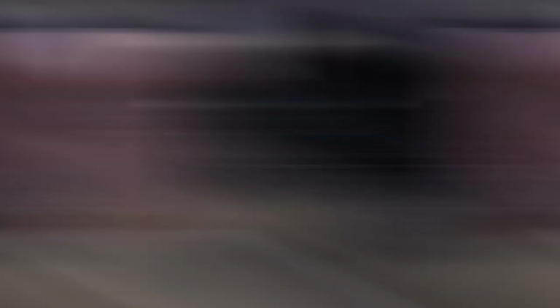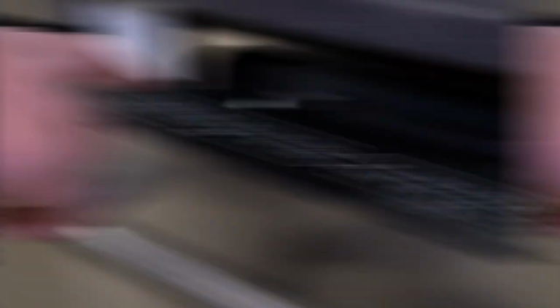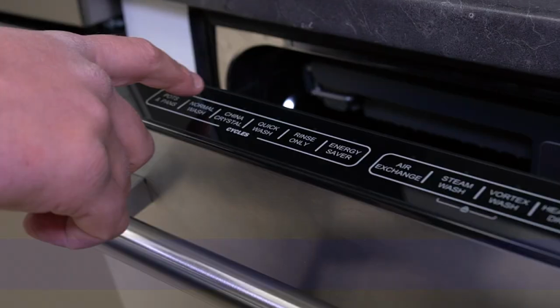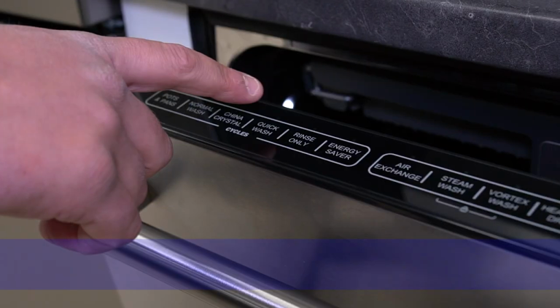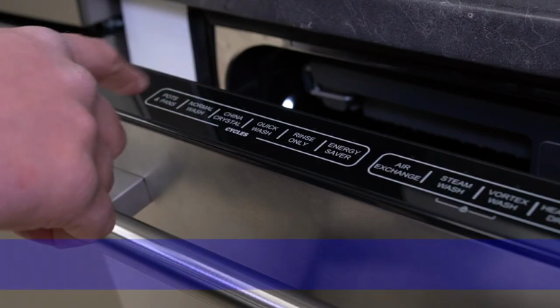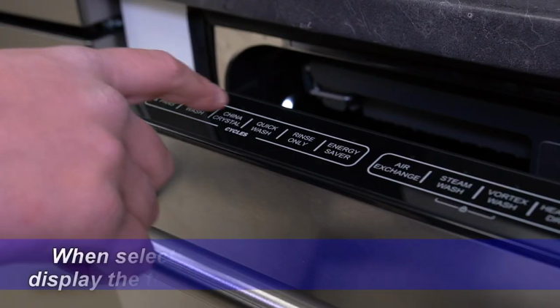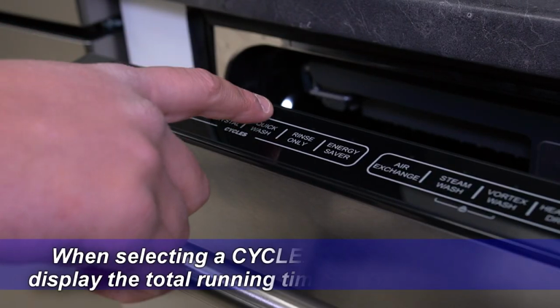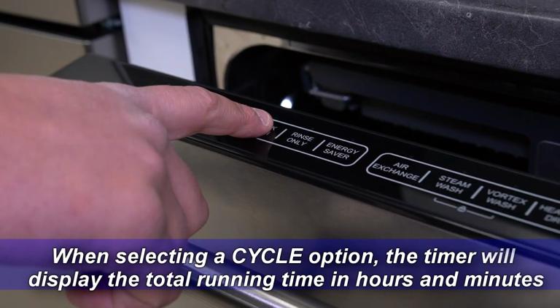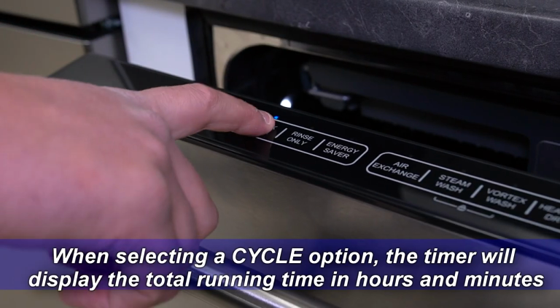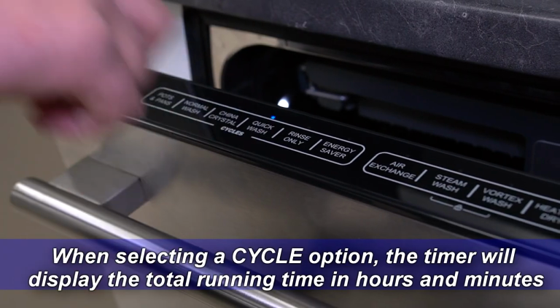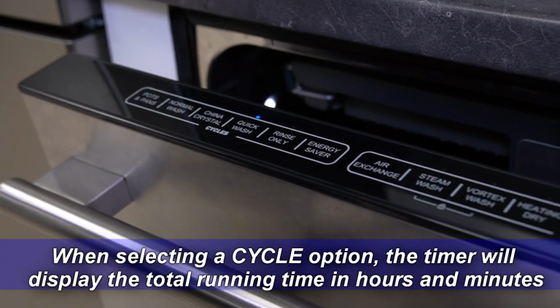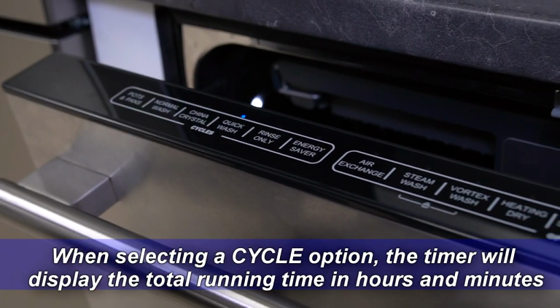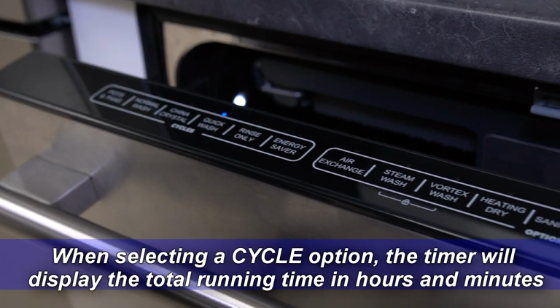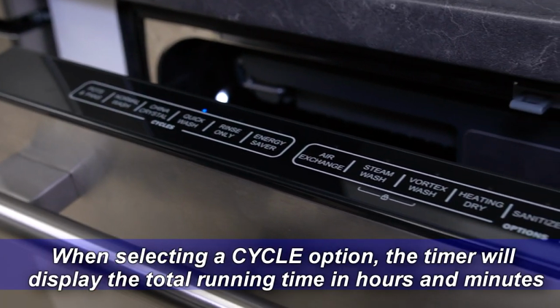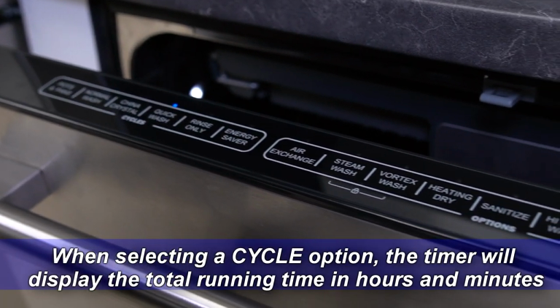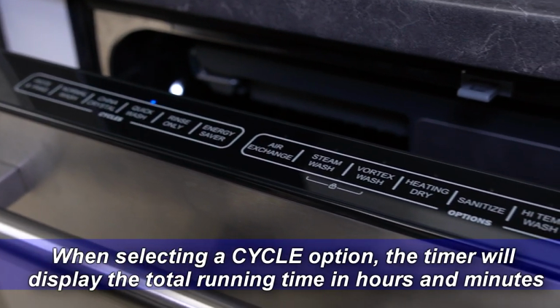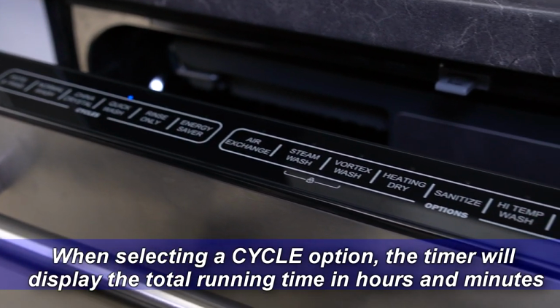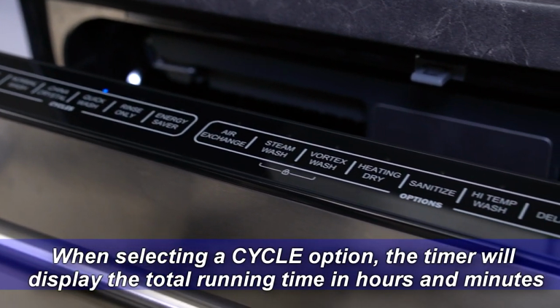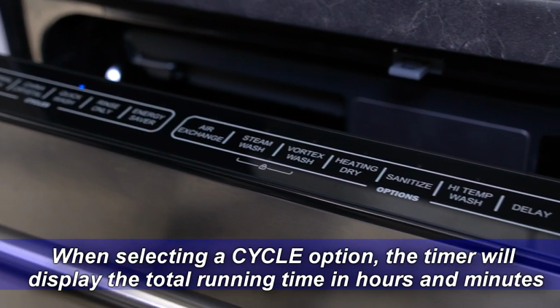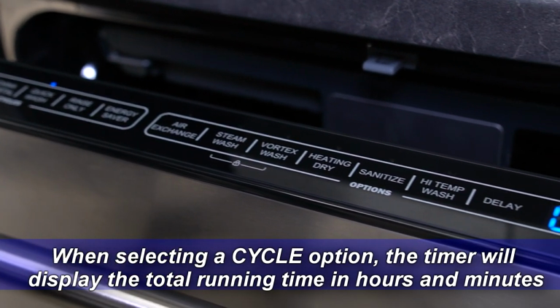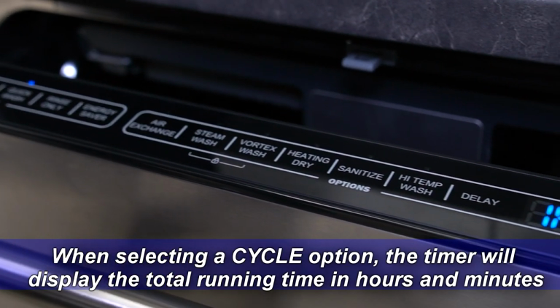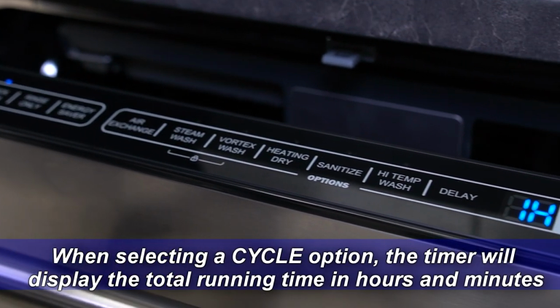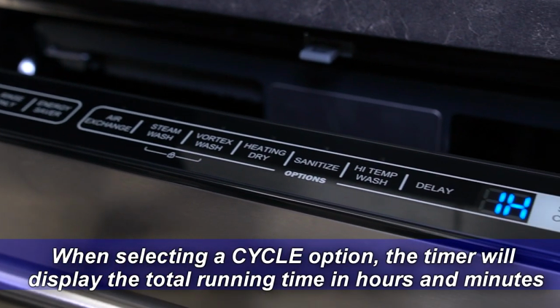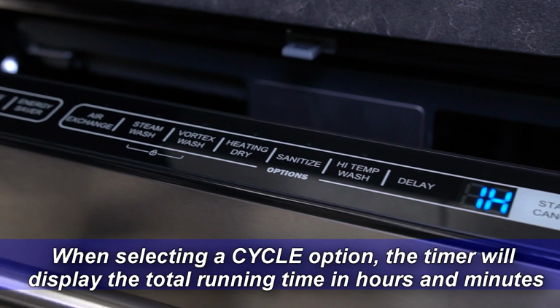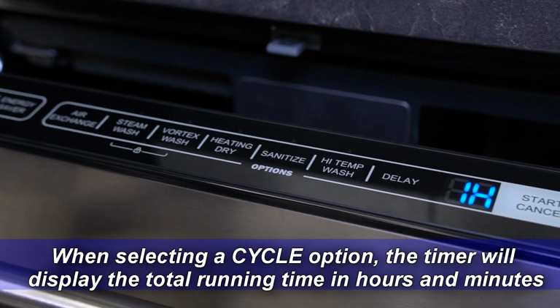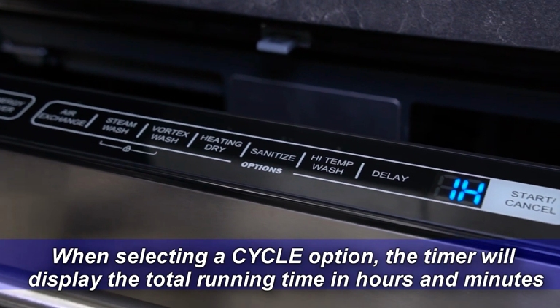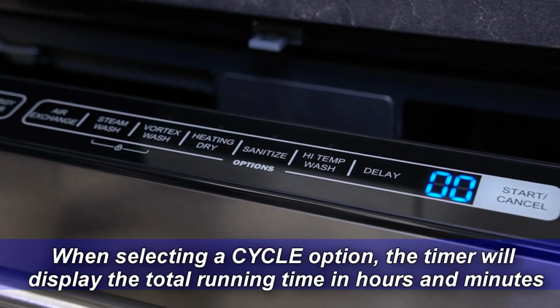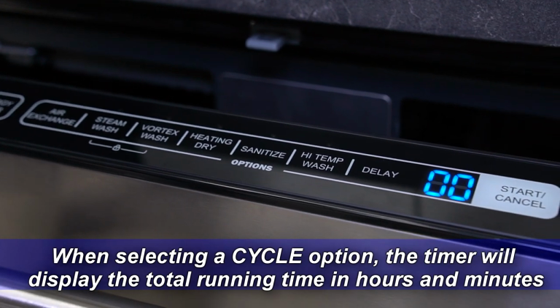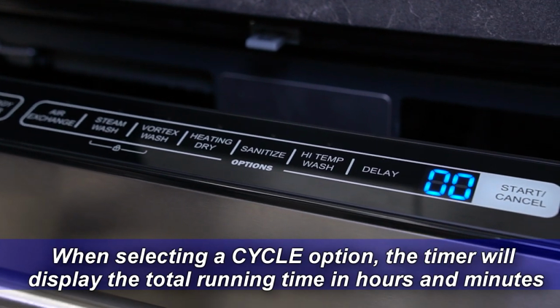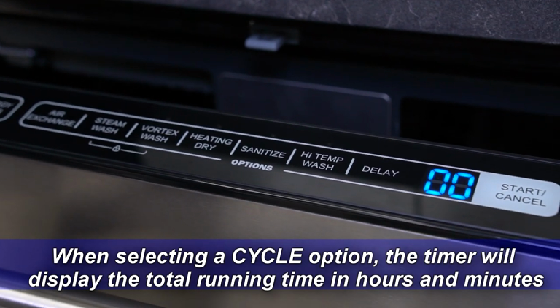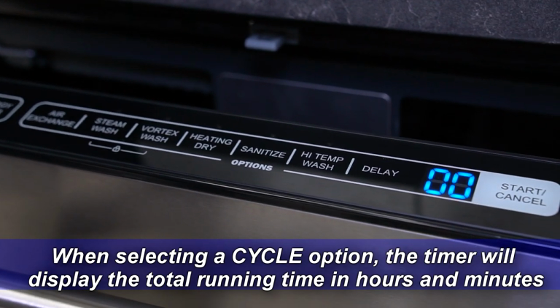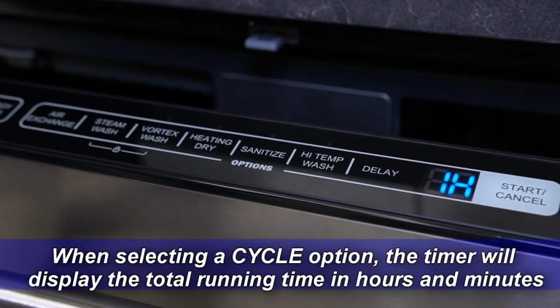When selecting a cycle option, the timer will display the total running time in hours and minutes.